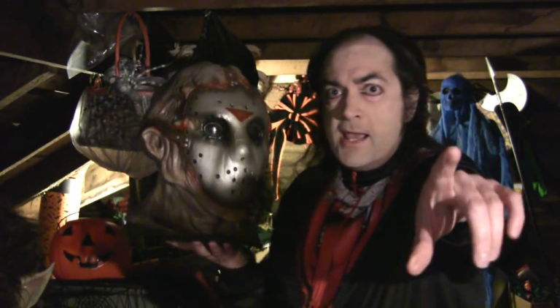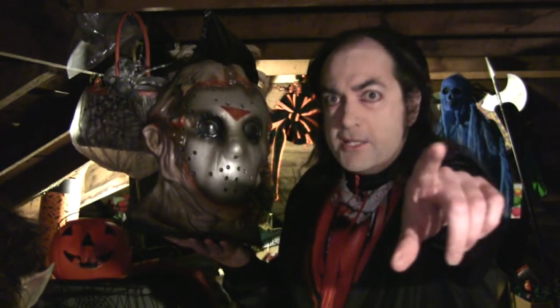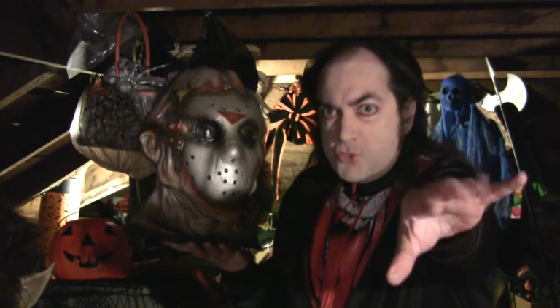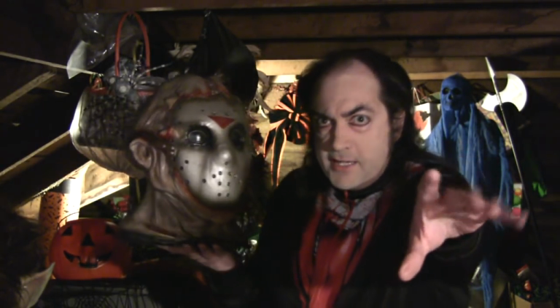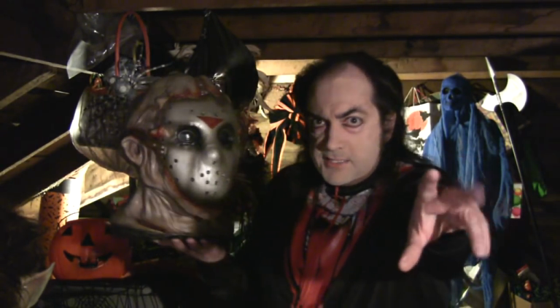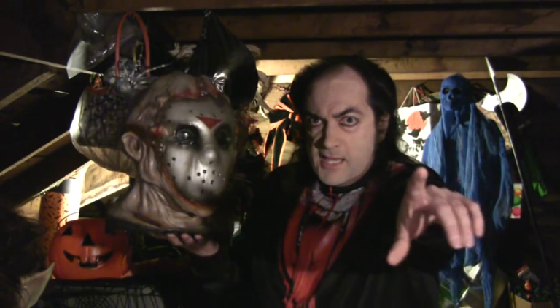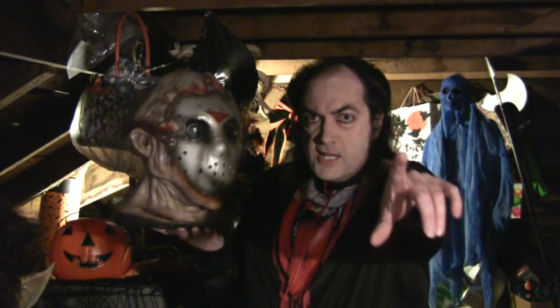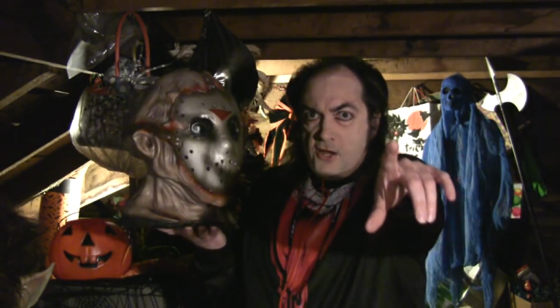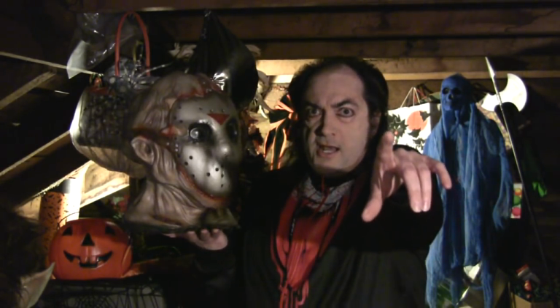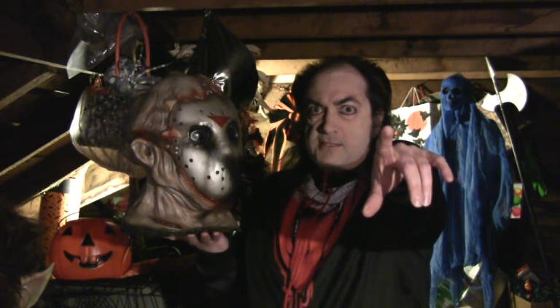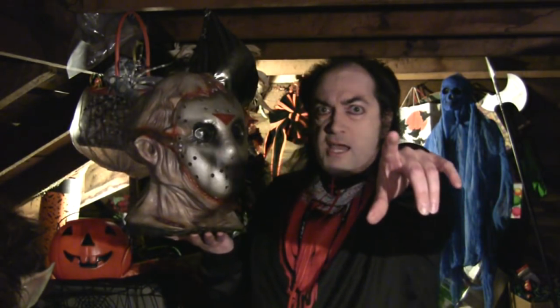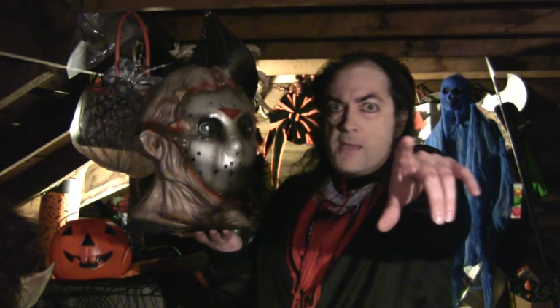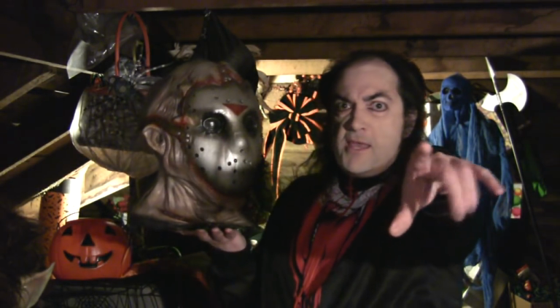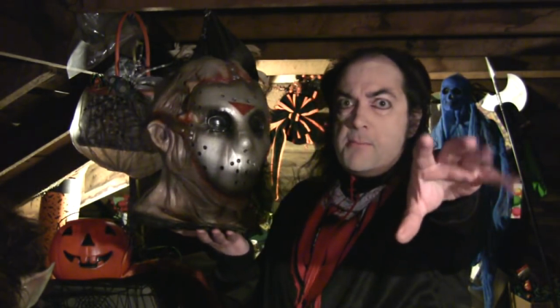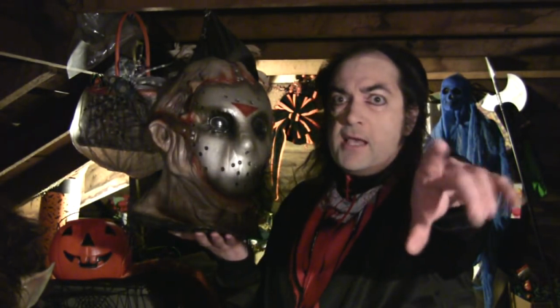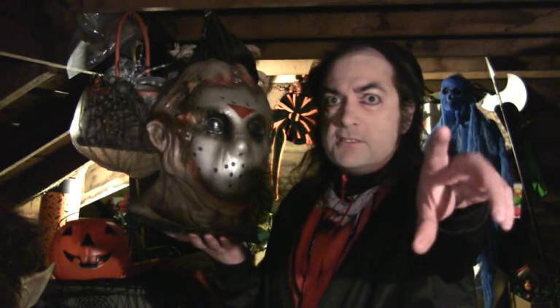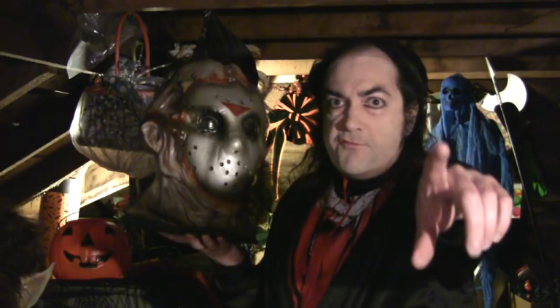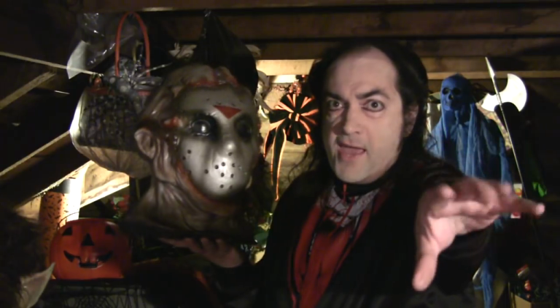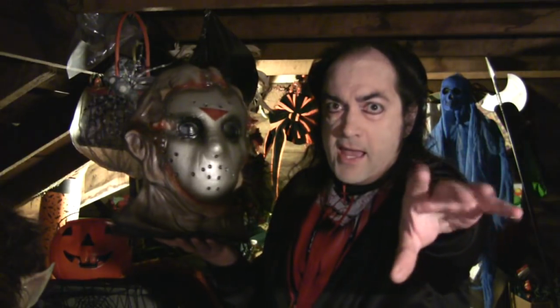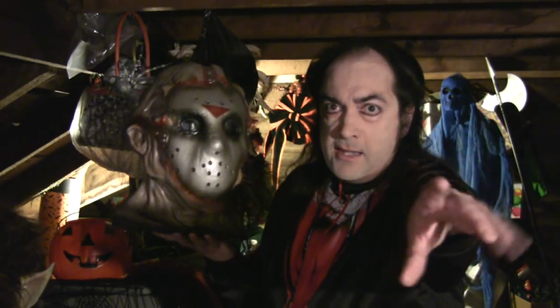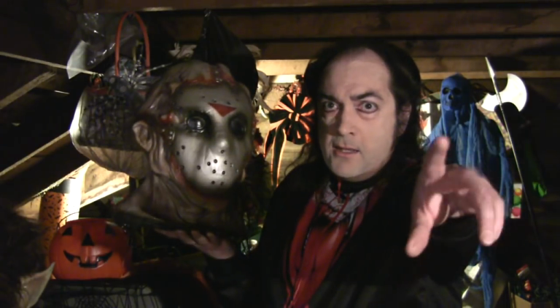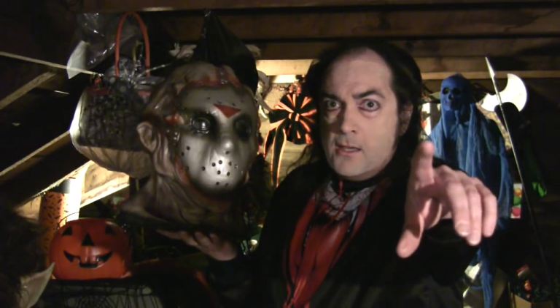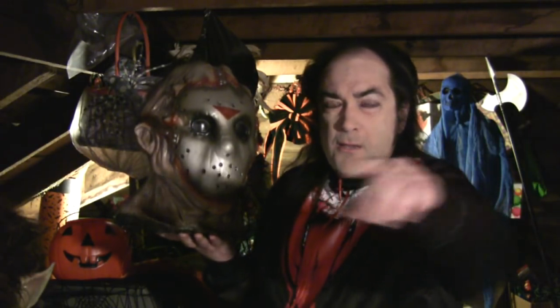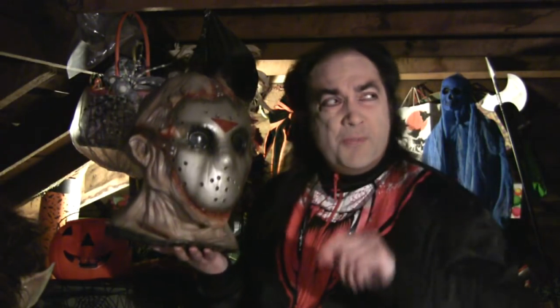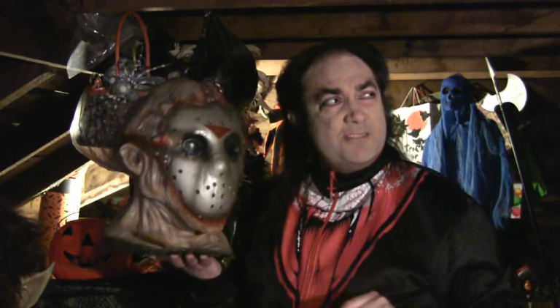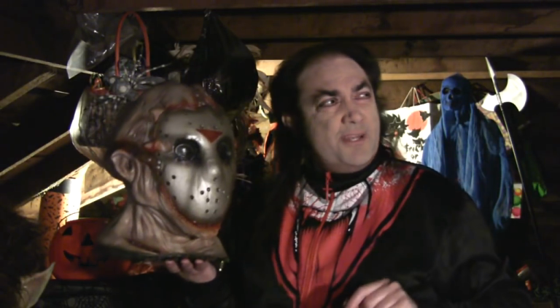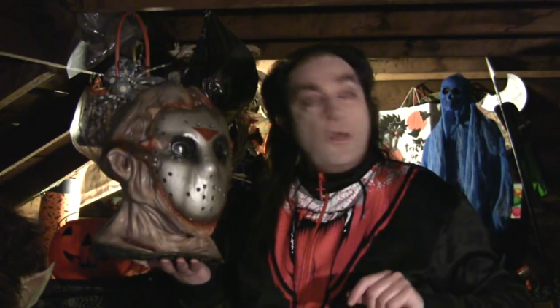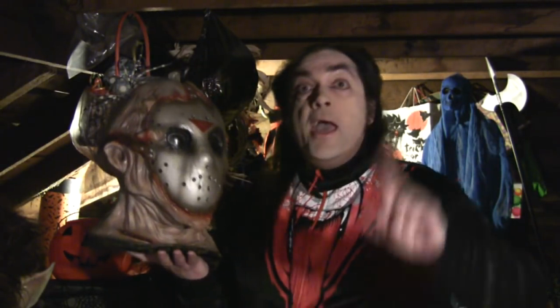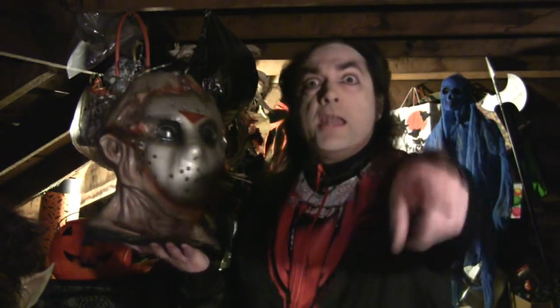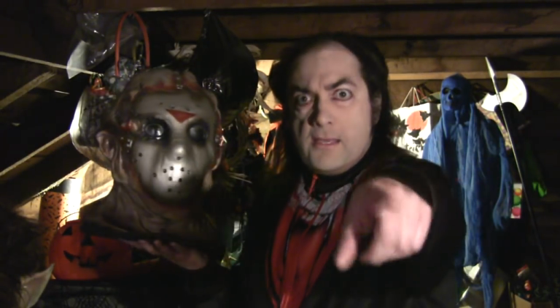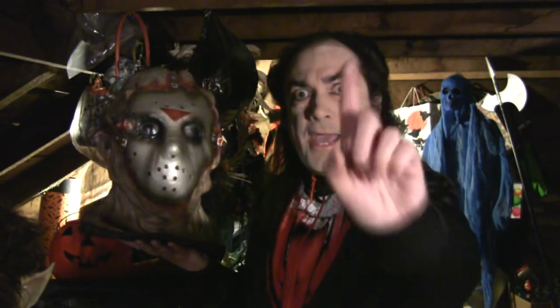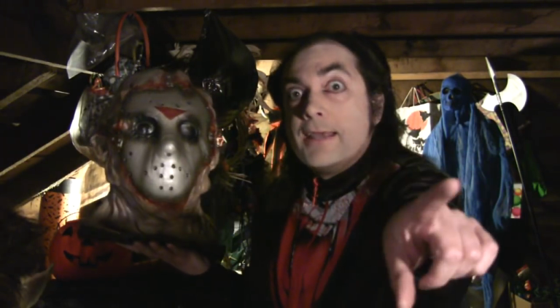Join us again here next time in the mask fan attic.